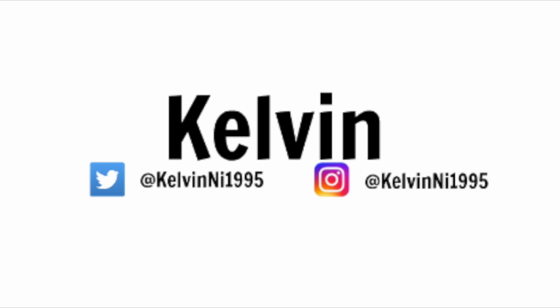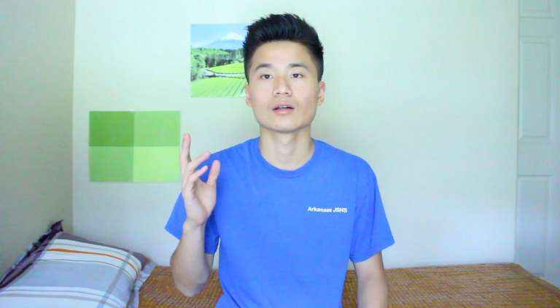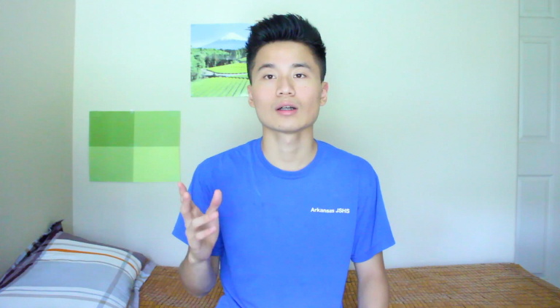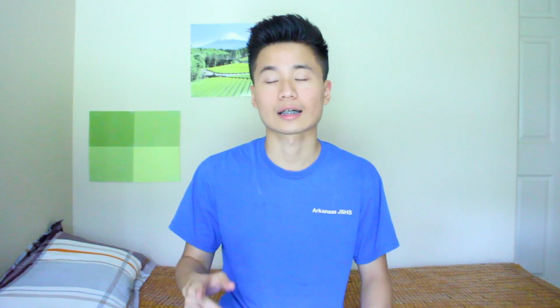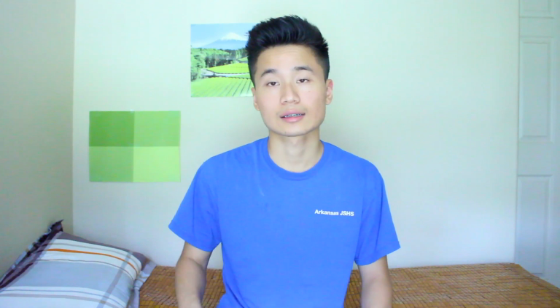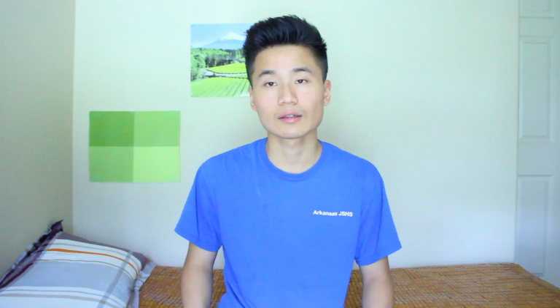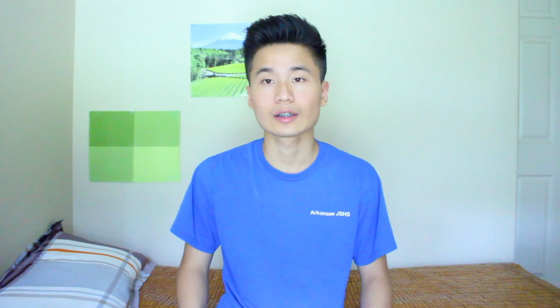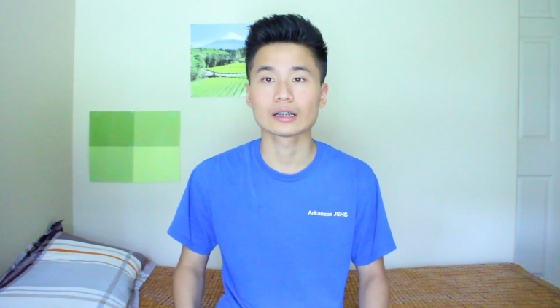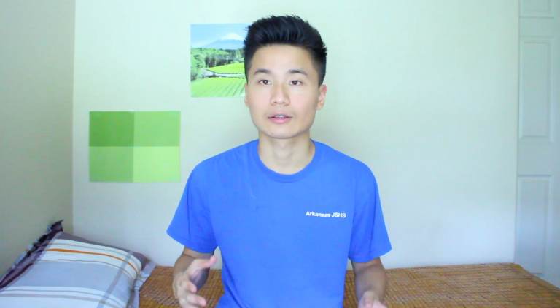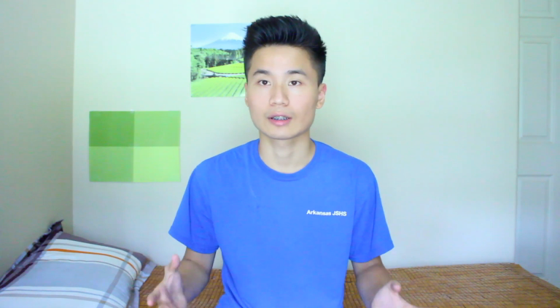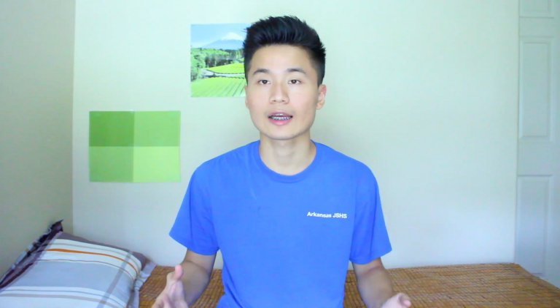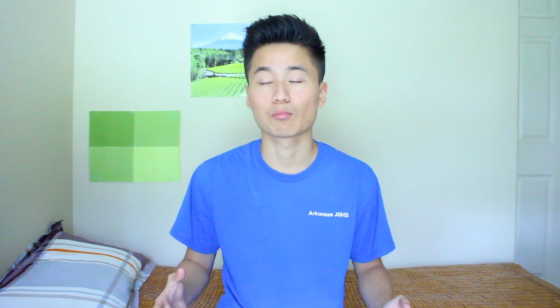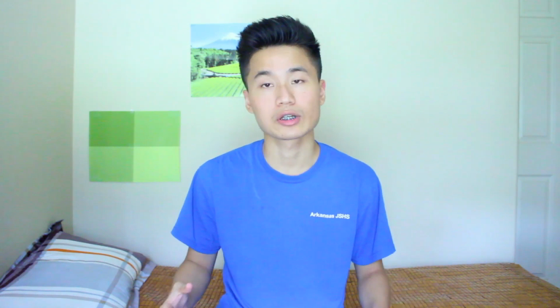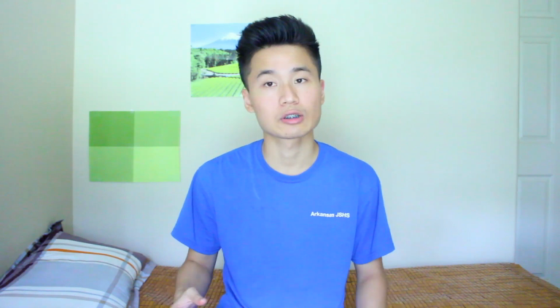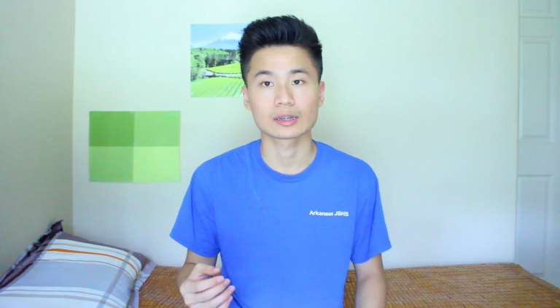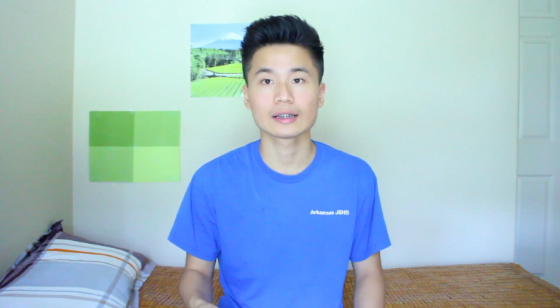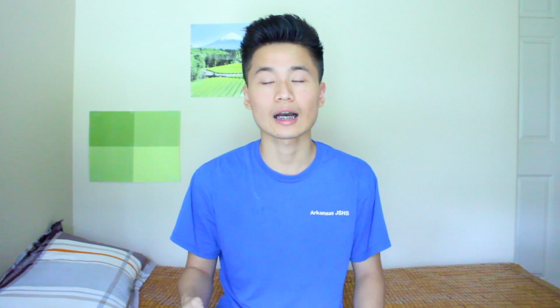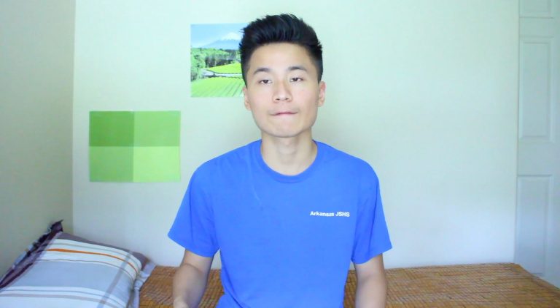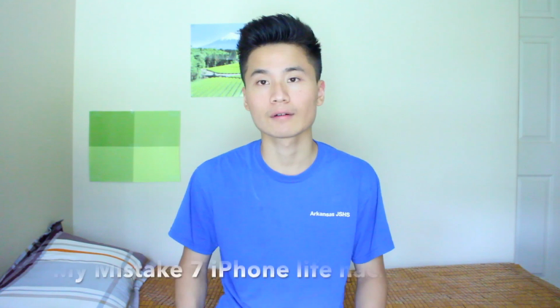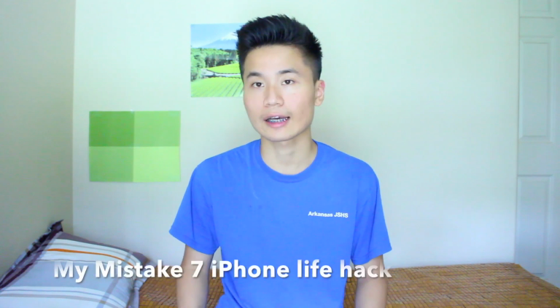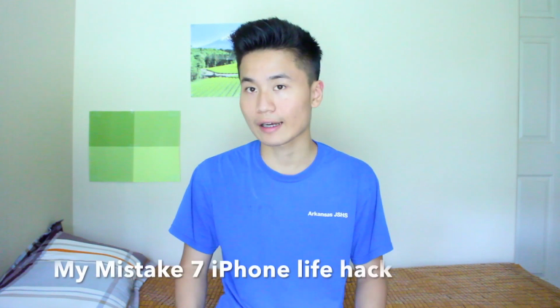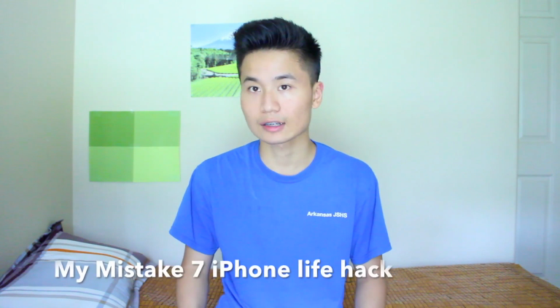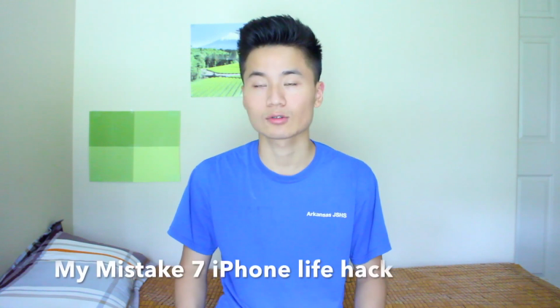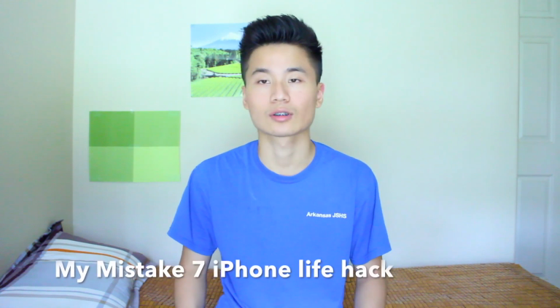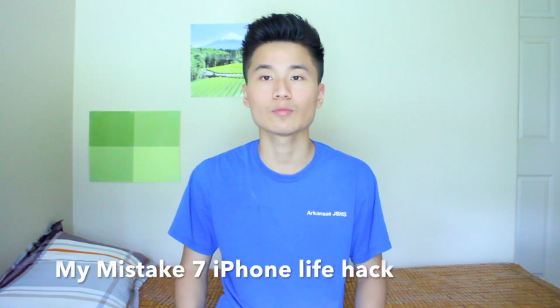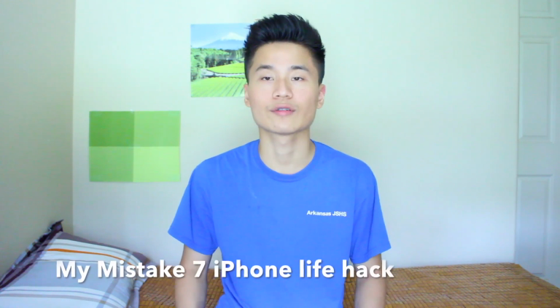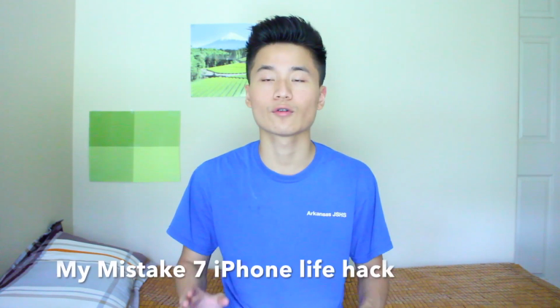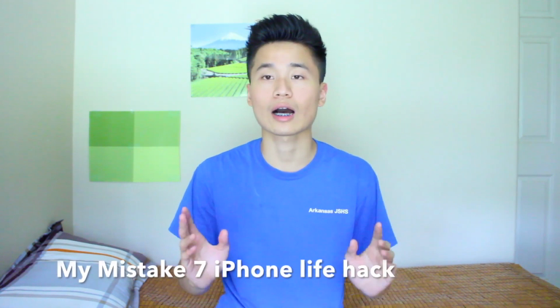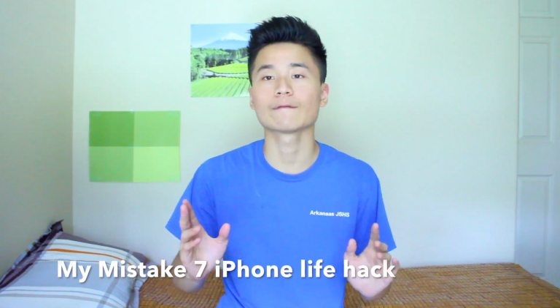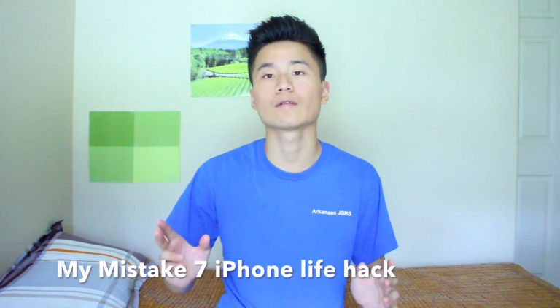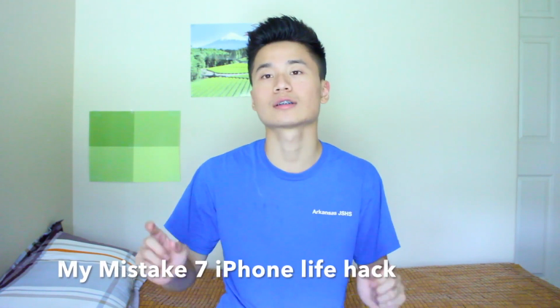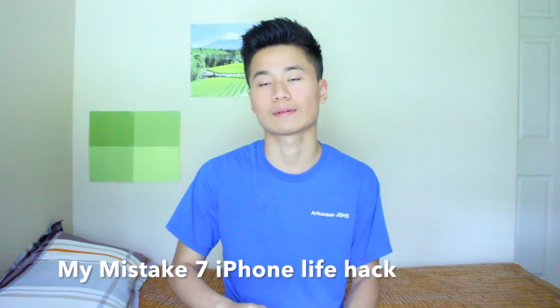What up guys, Calvin here, and today I'm bringing you 10 iPhone life hacks you should know before iPhone 7.